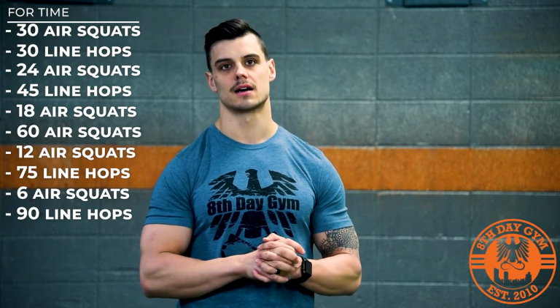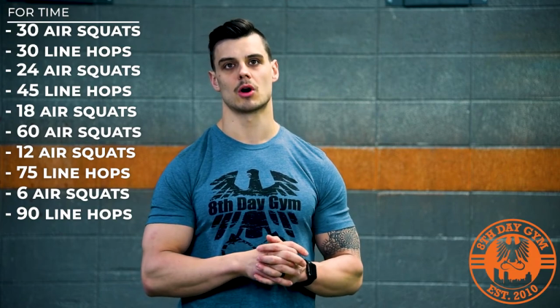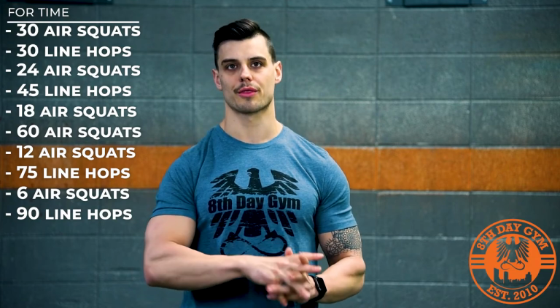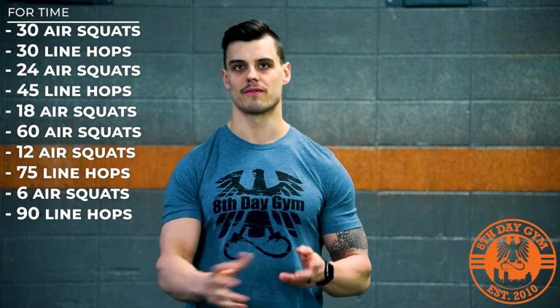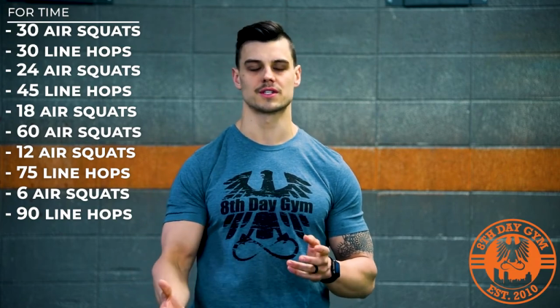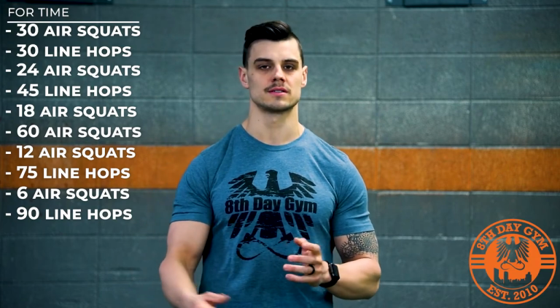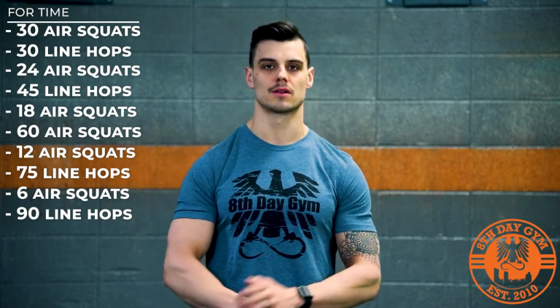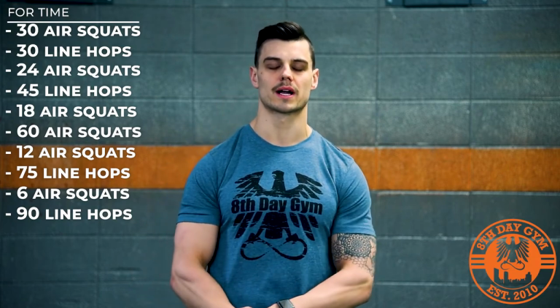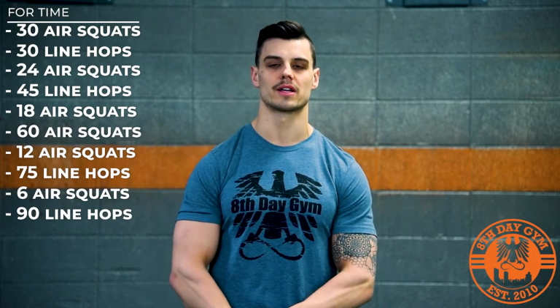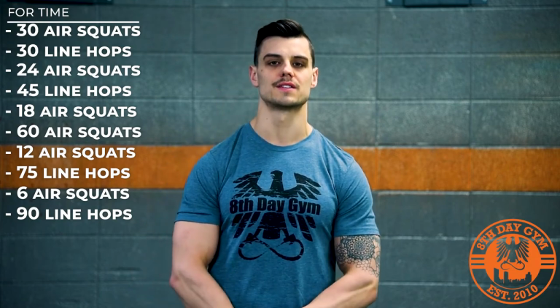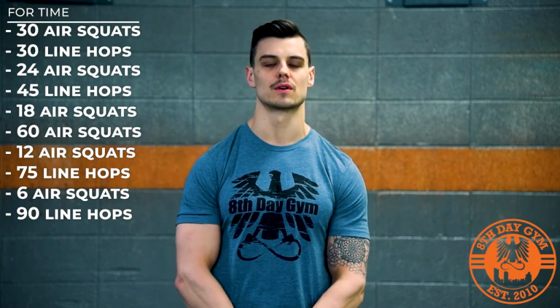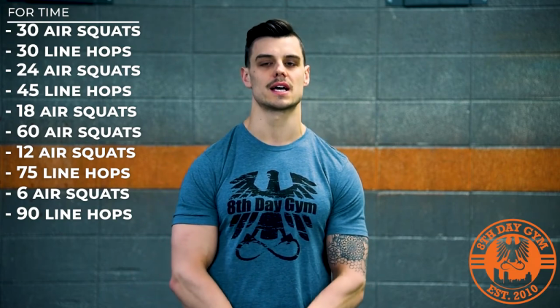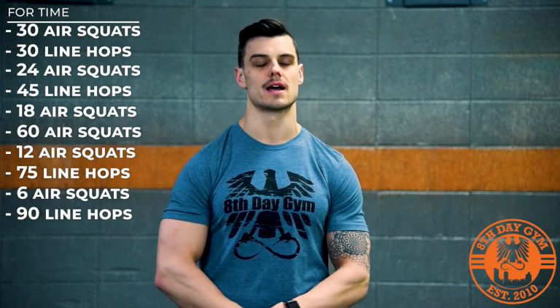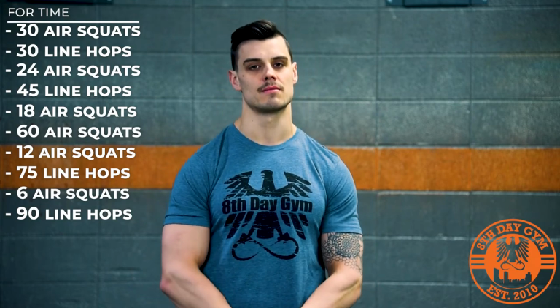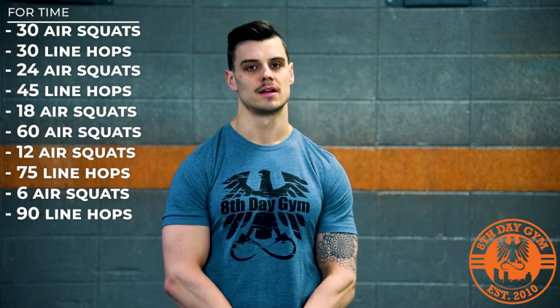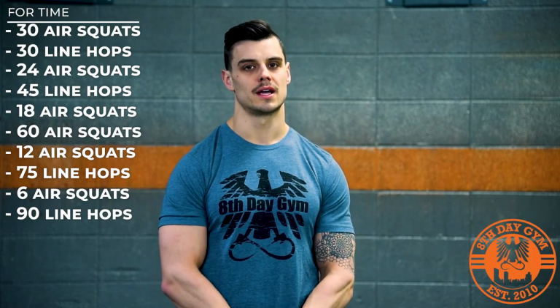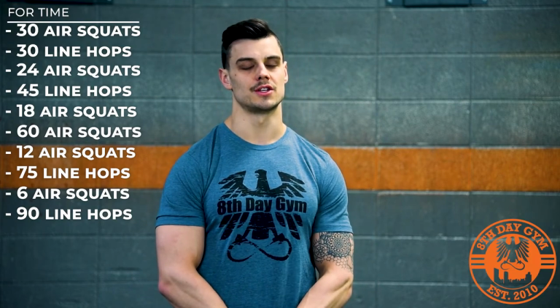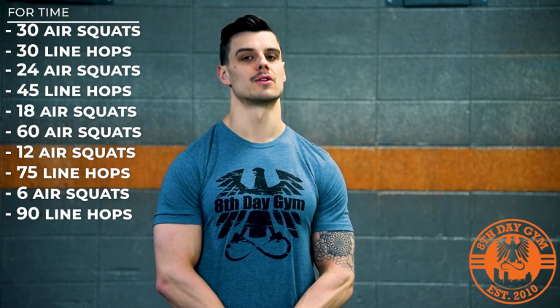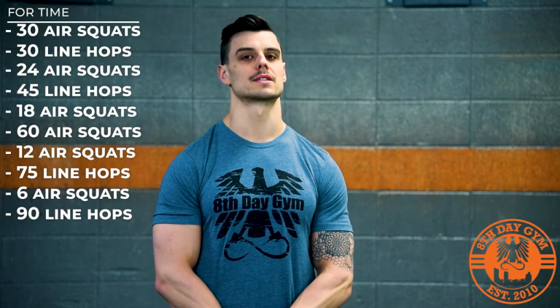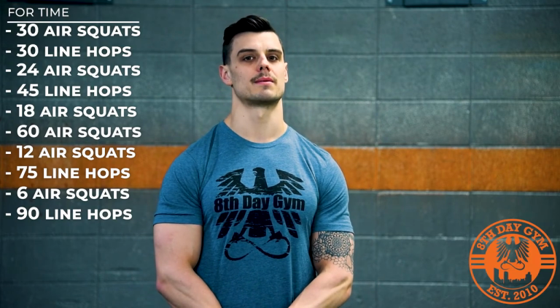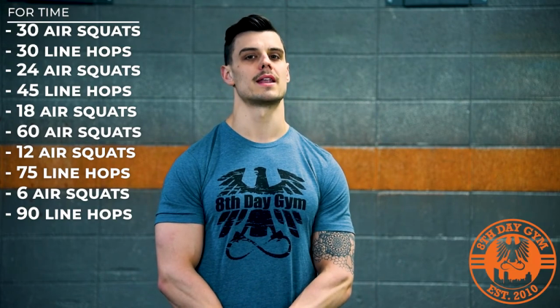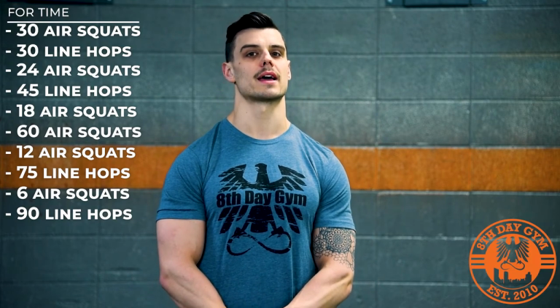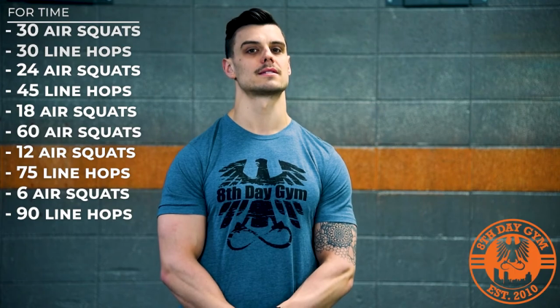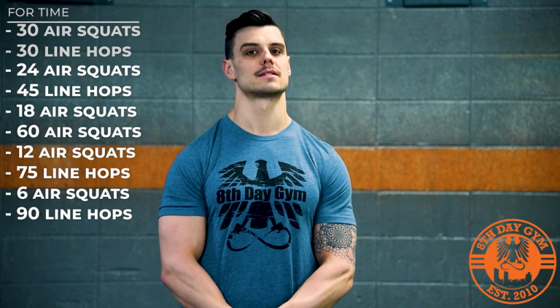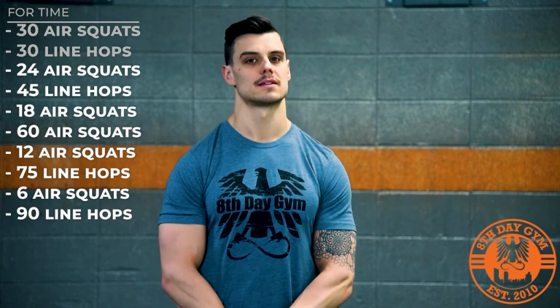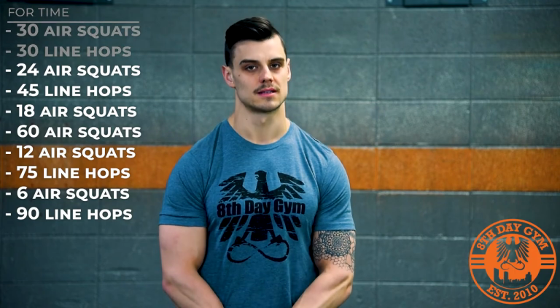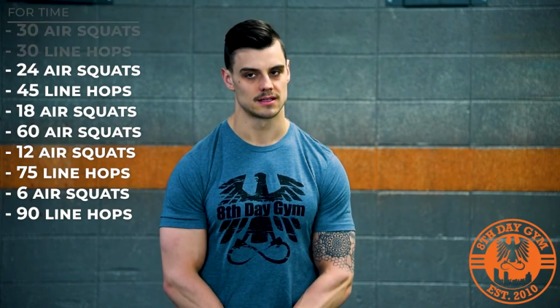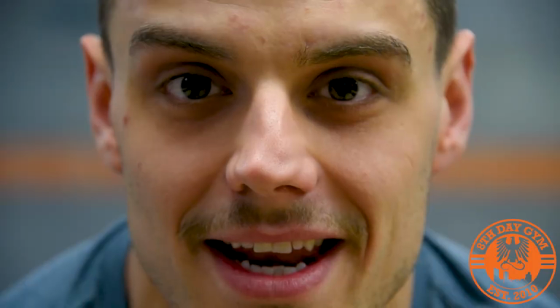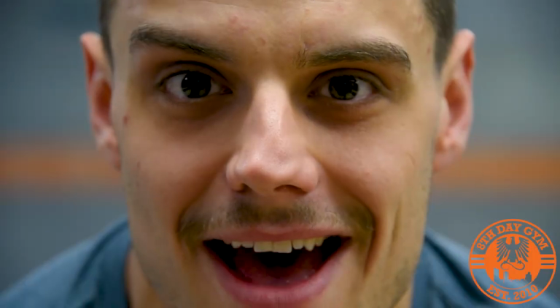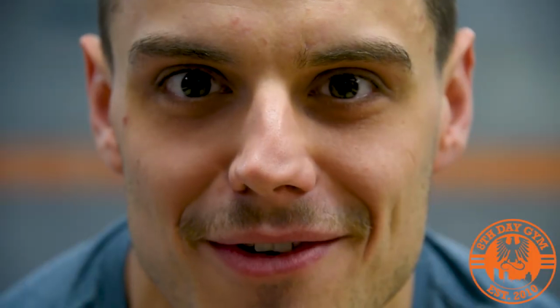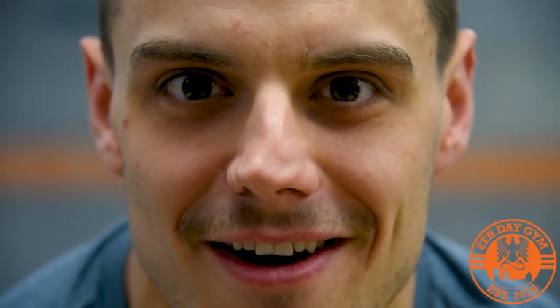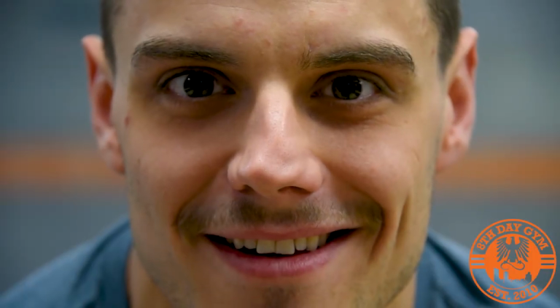All three versions — the workout is for time. Get after it.